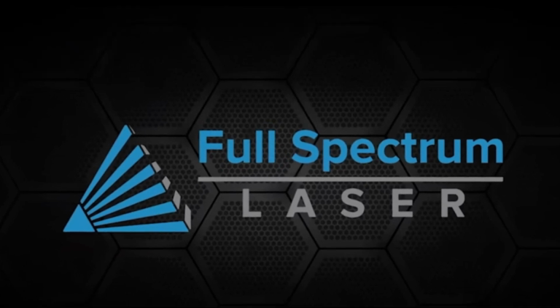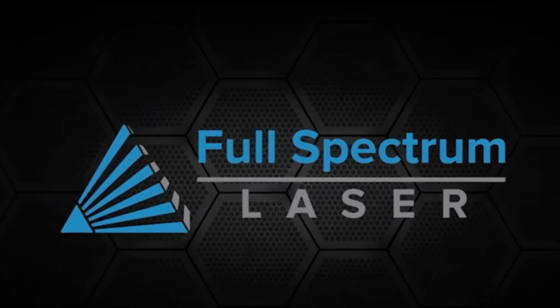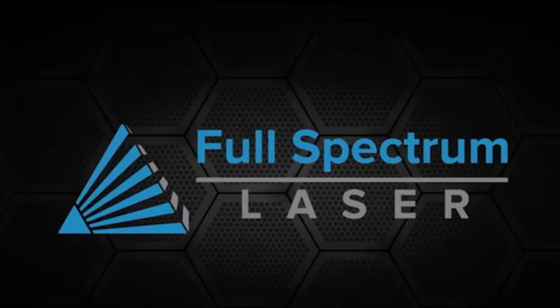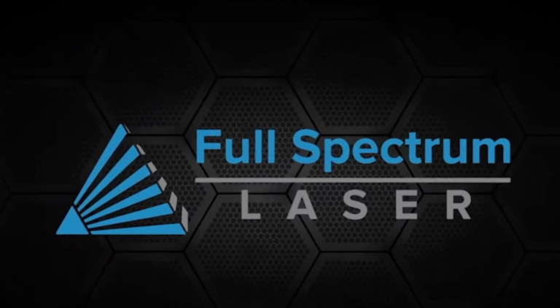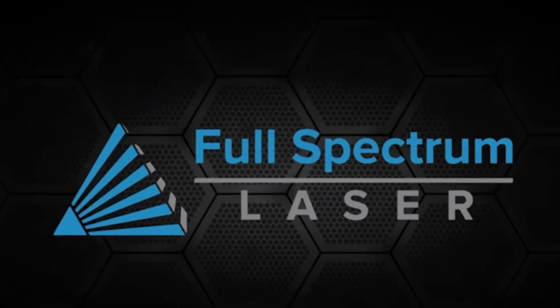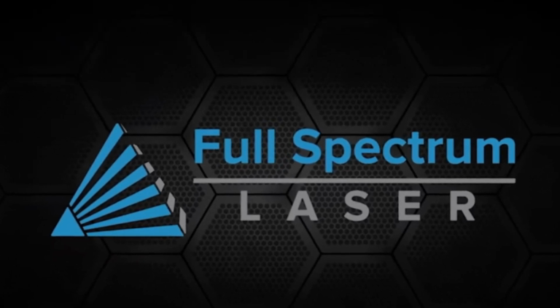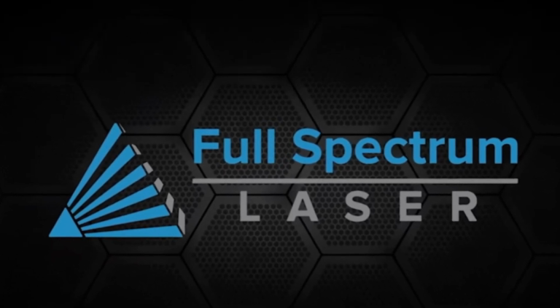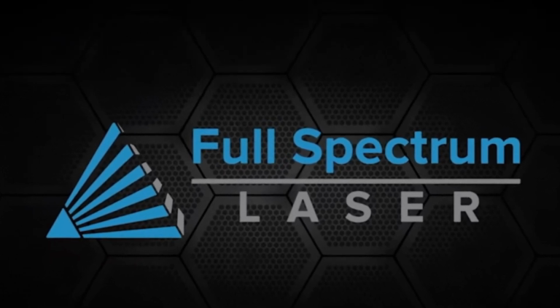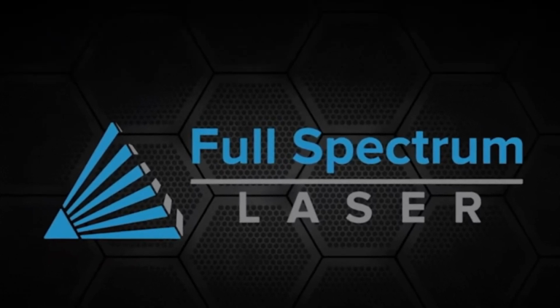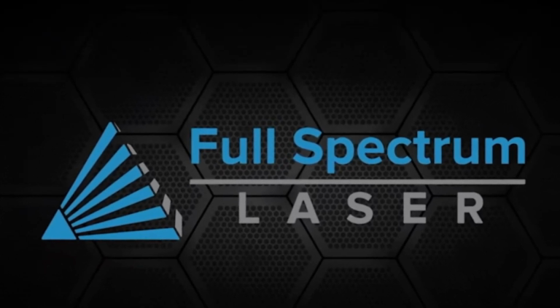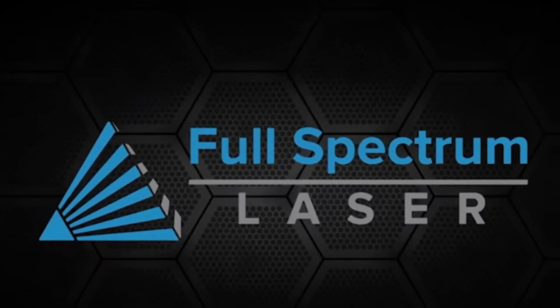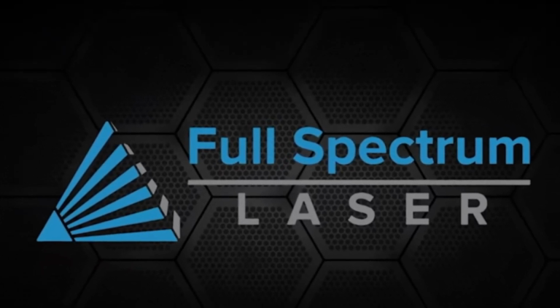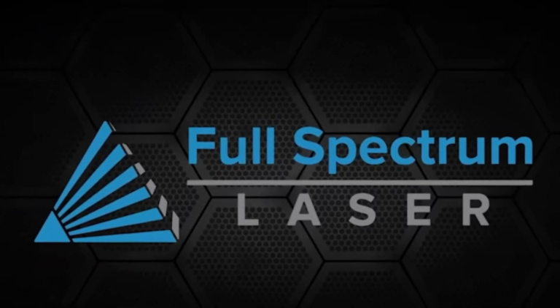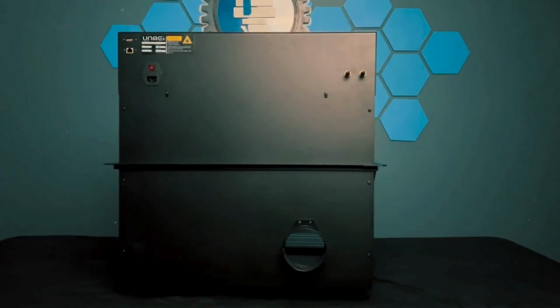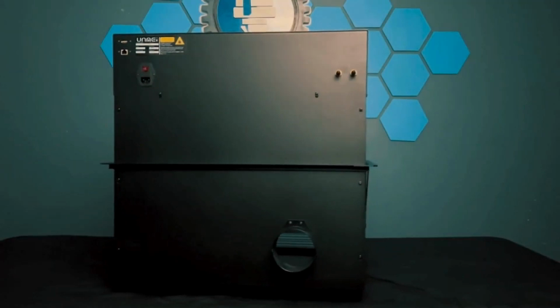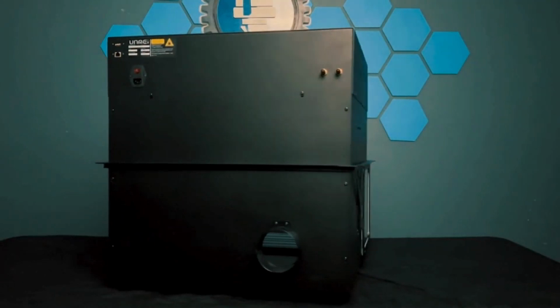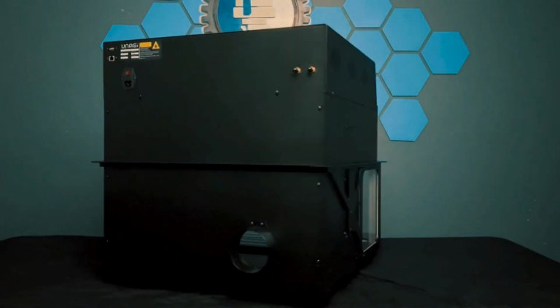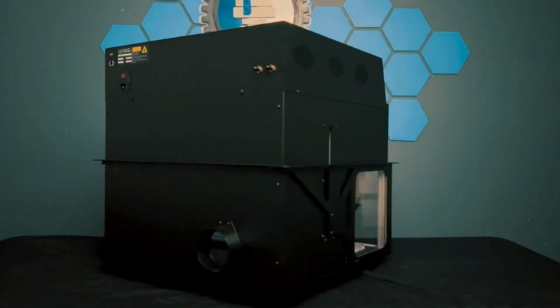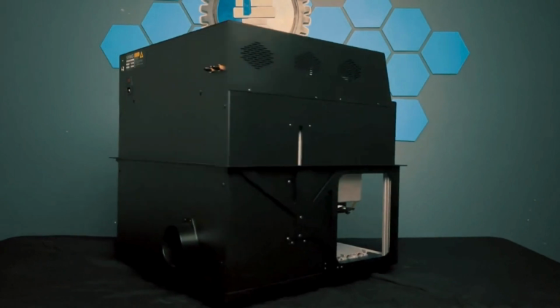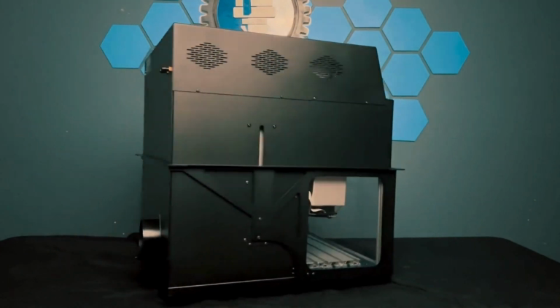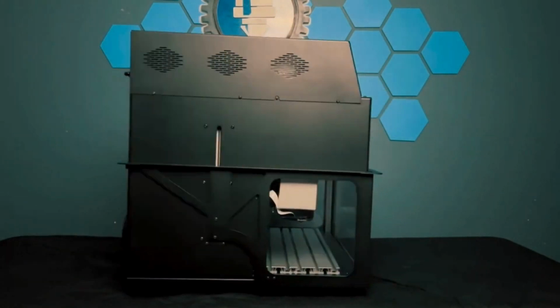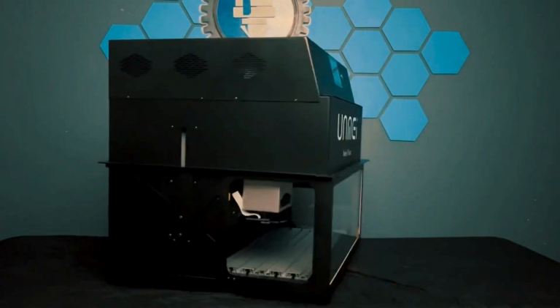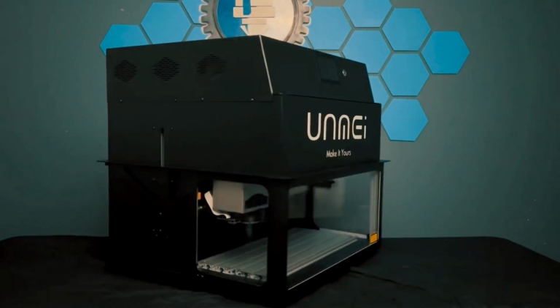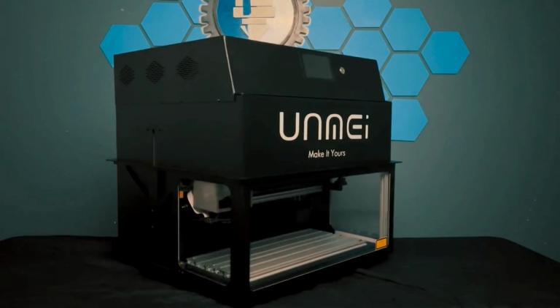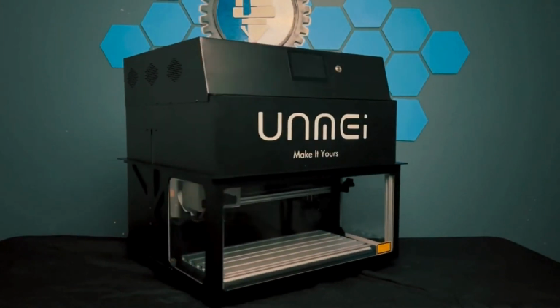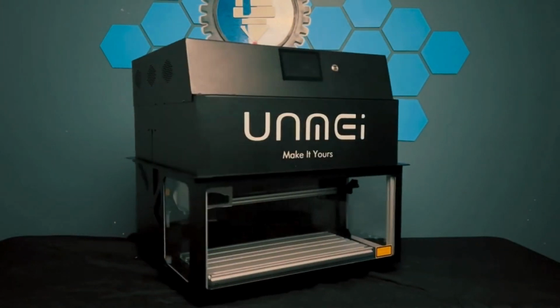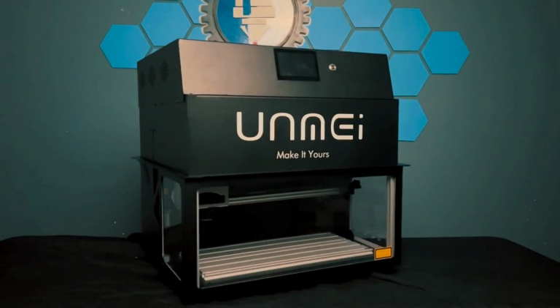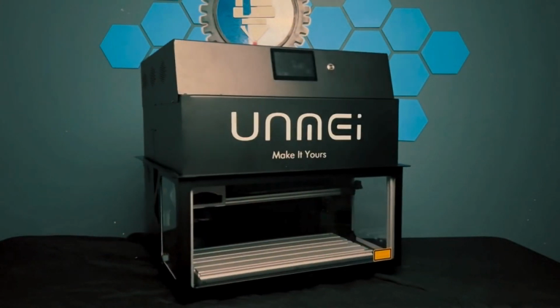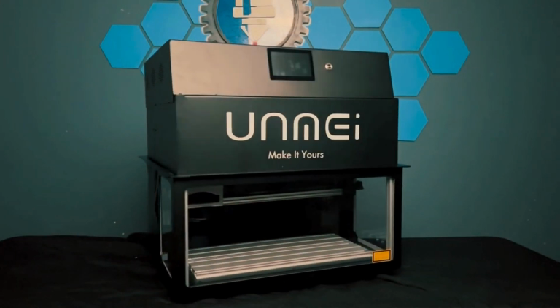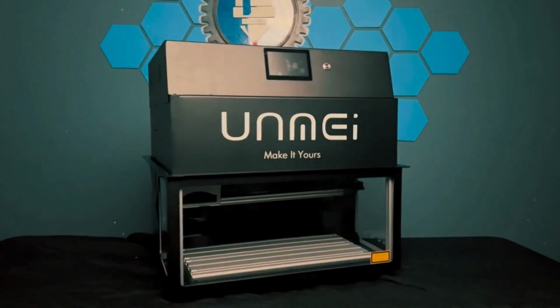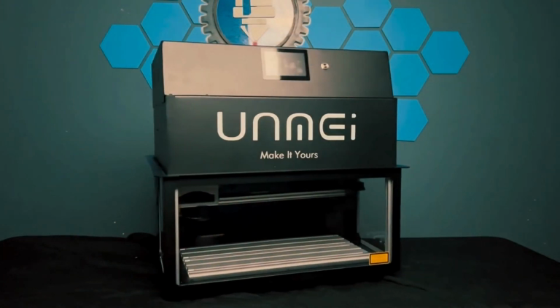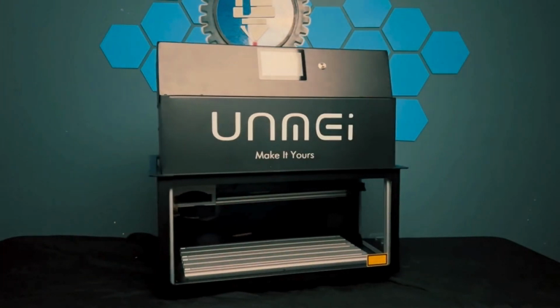Introducing Amei from Full Spectrum Laser — the best UV laser currently on the market. Amei means destiny. Make it yours.